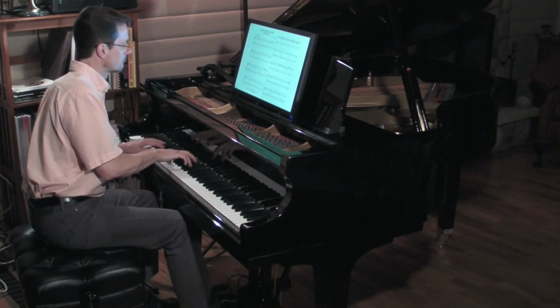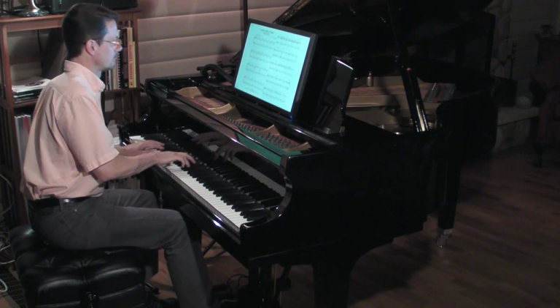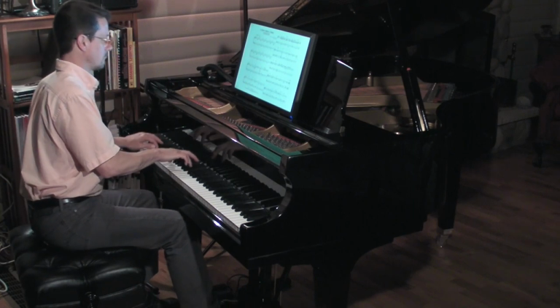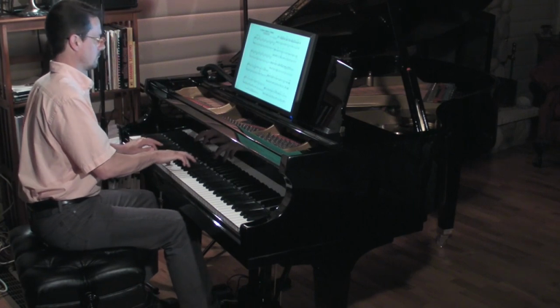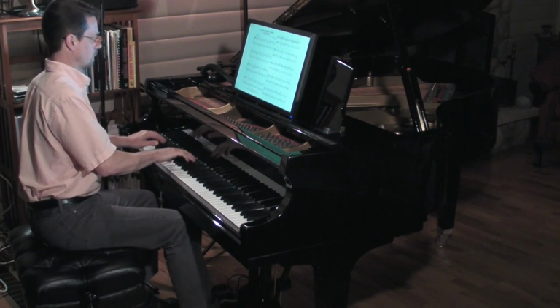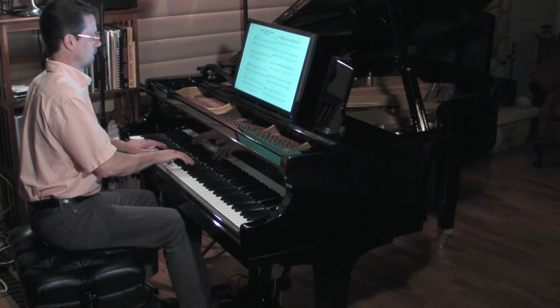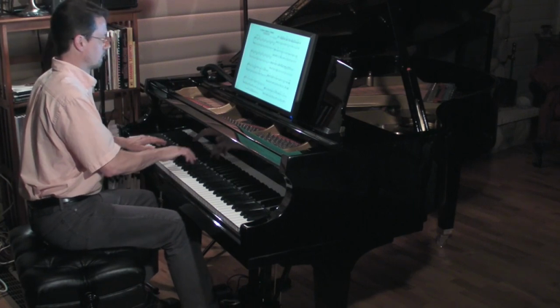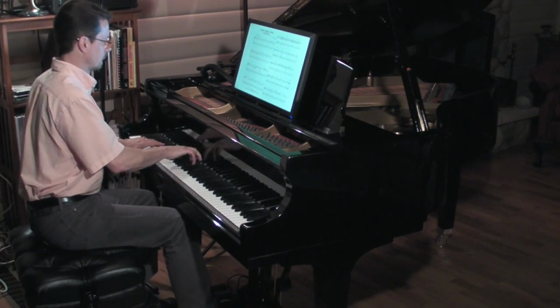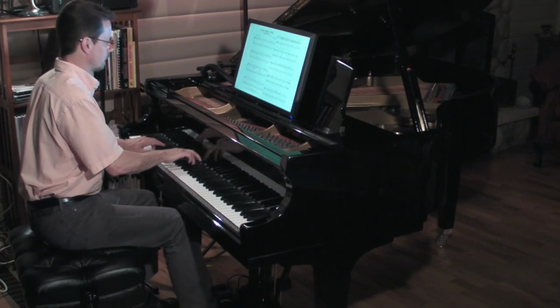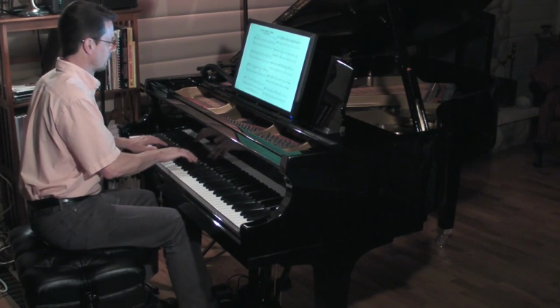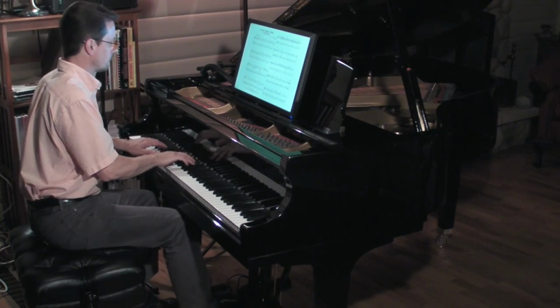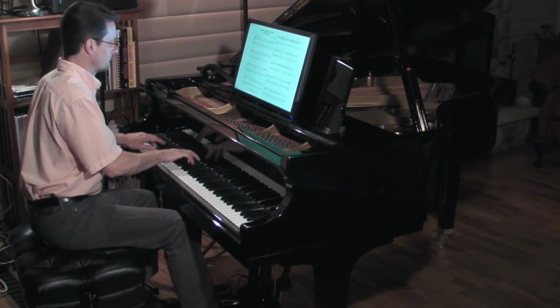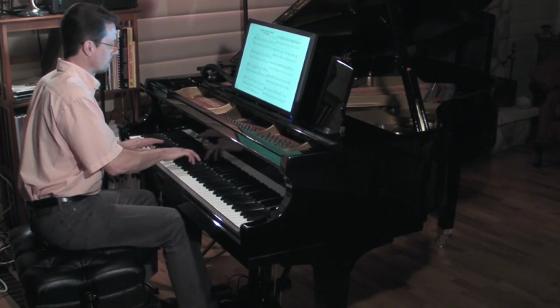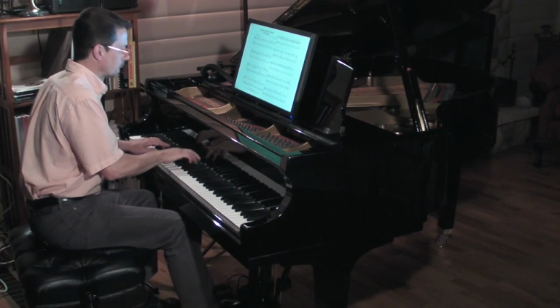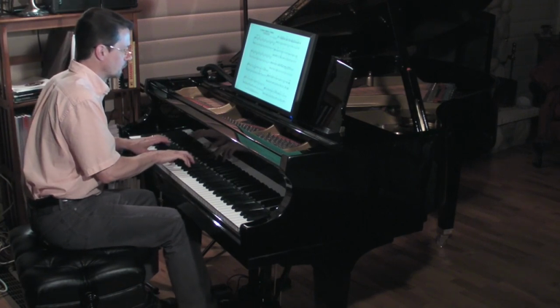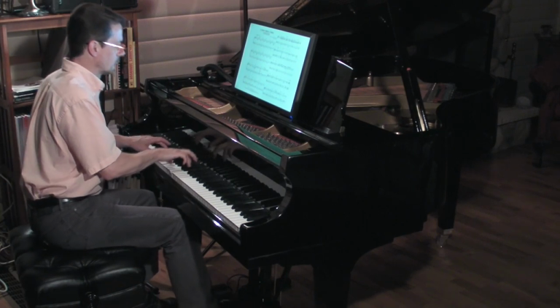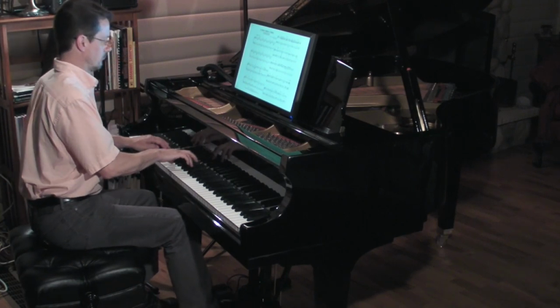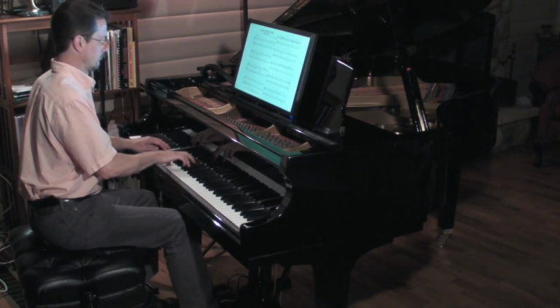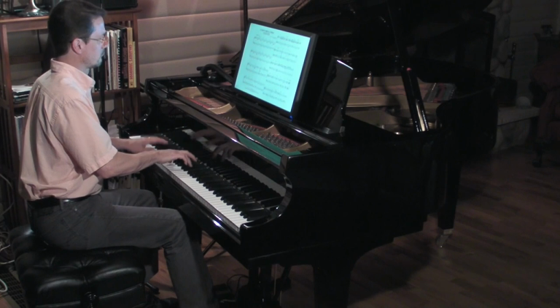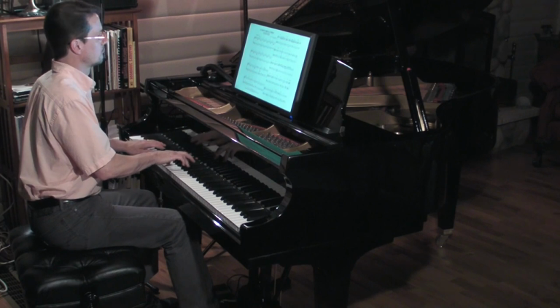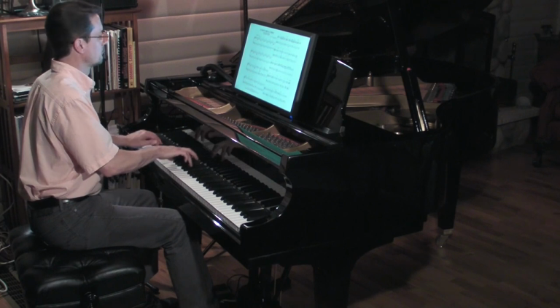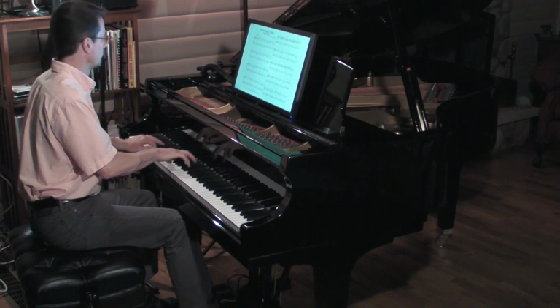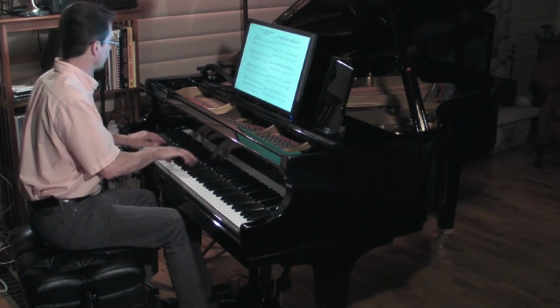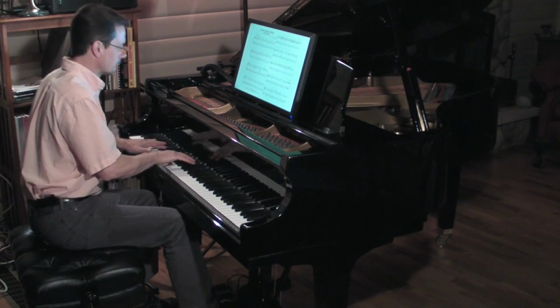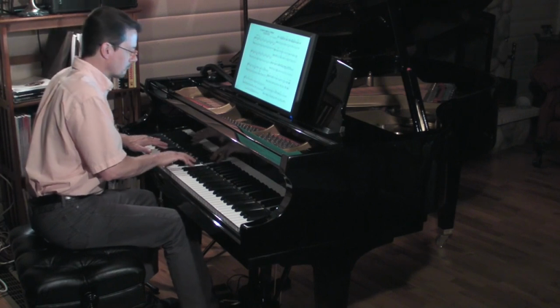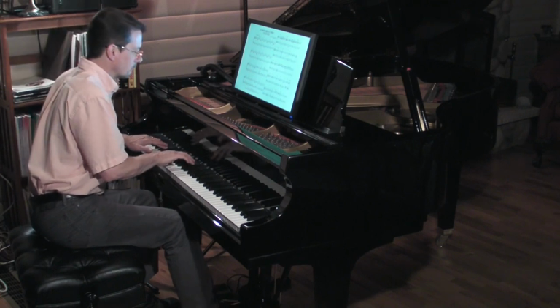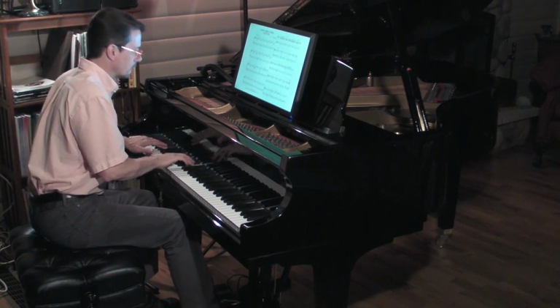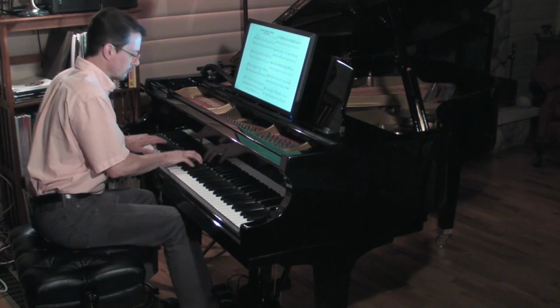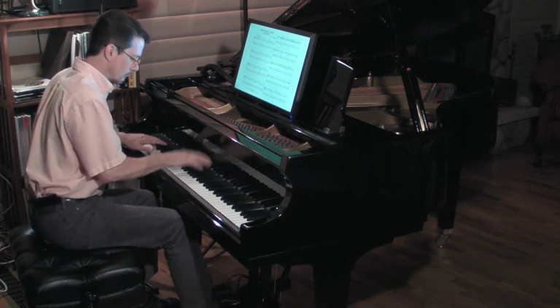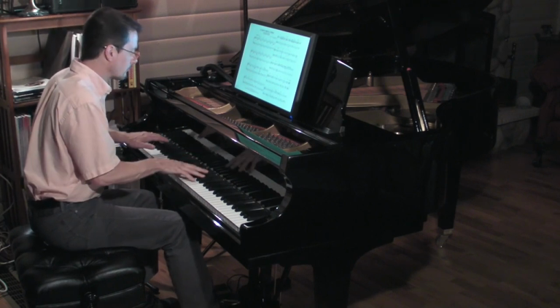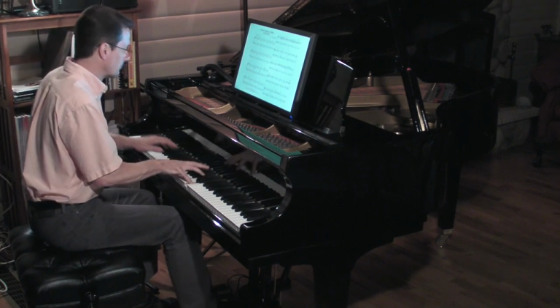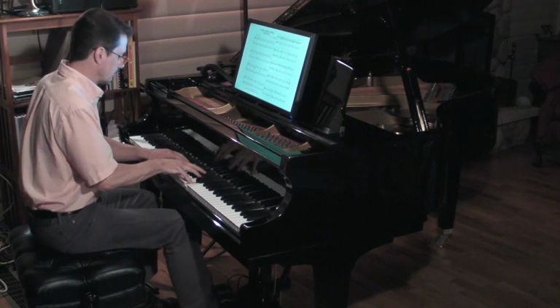I'm Waite Gibbs, and for this hands-on project for IEEE Spectrum, I'll be making a hands-free digital sheet music display for my piano.